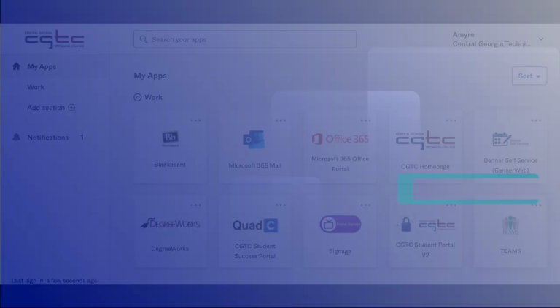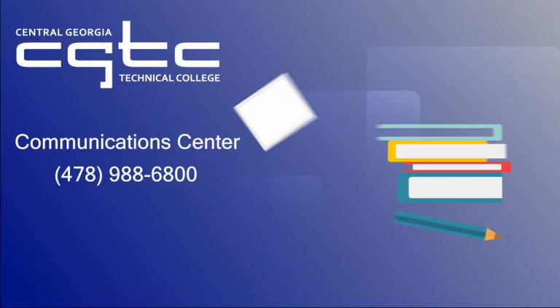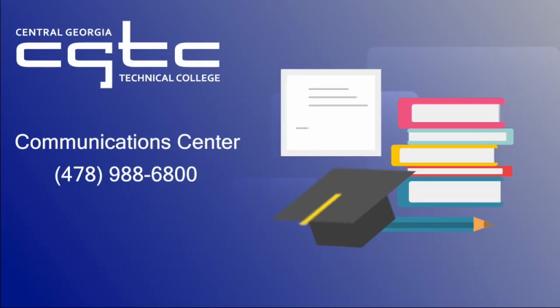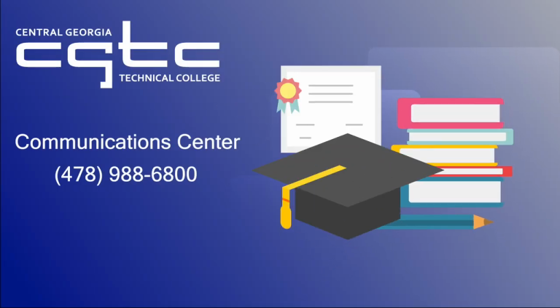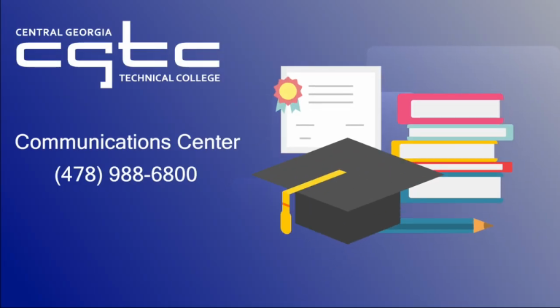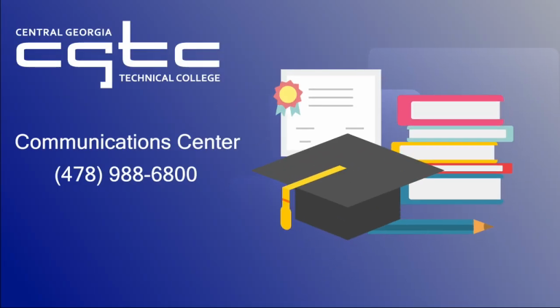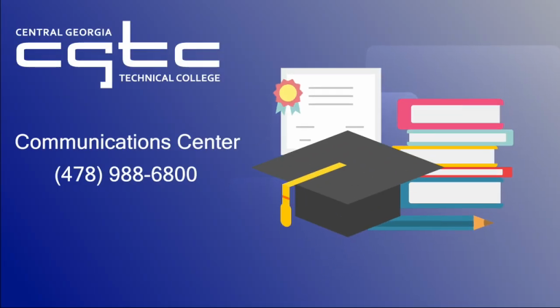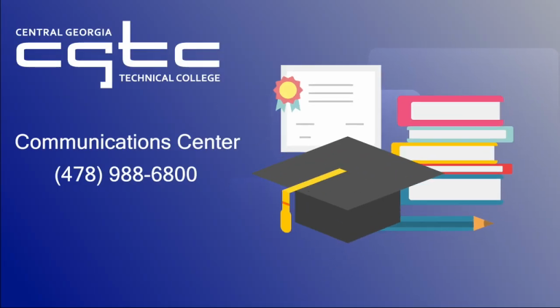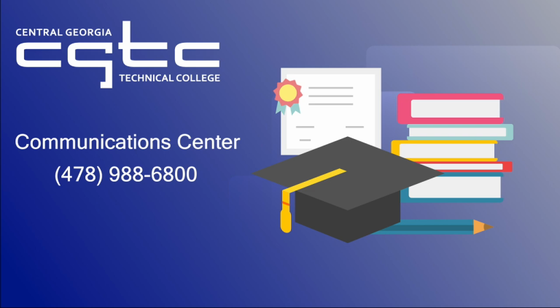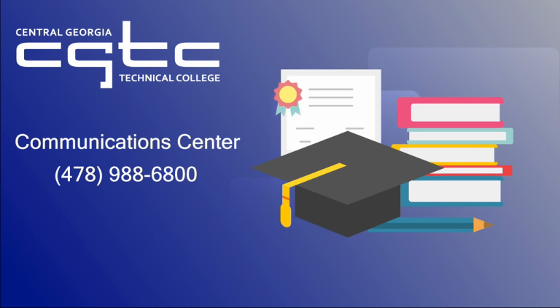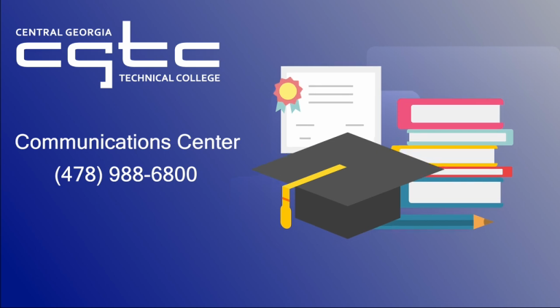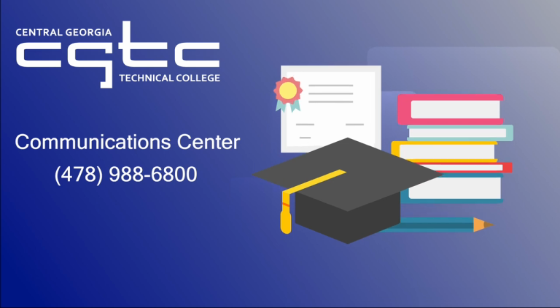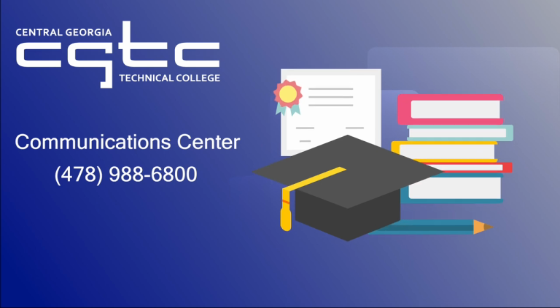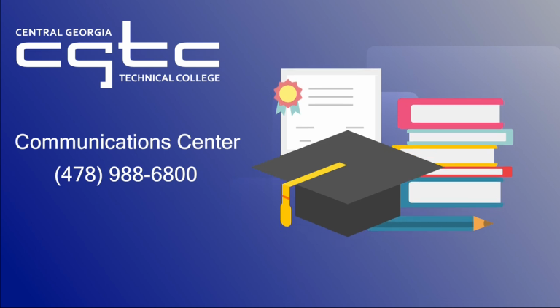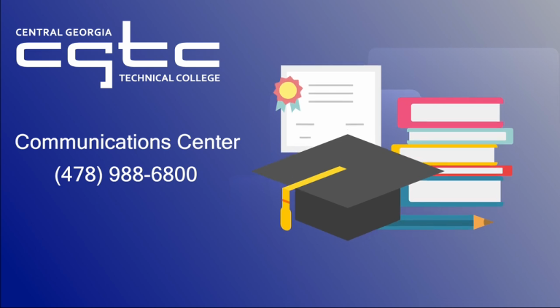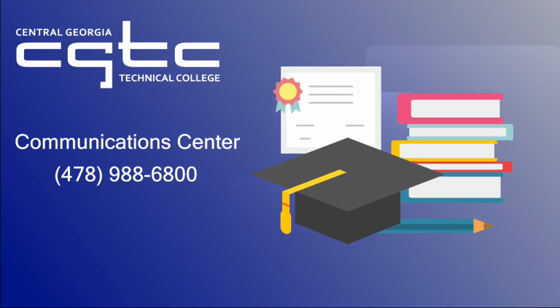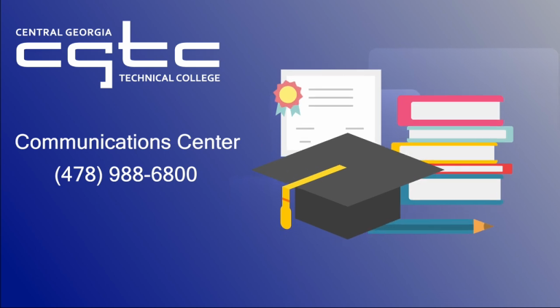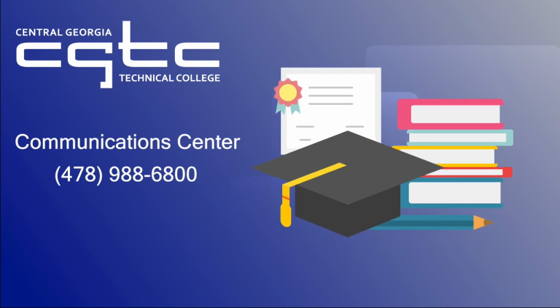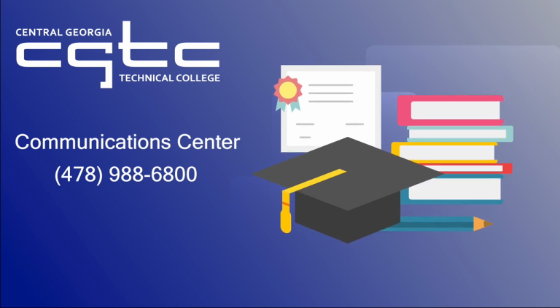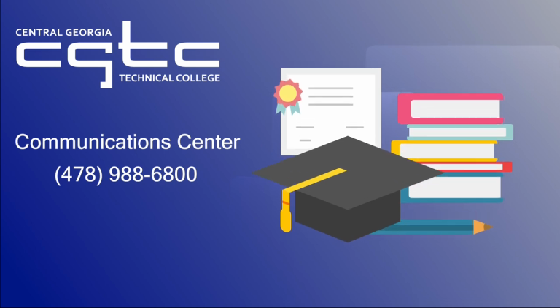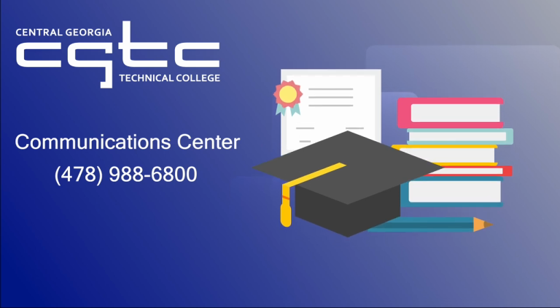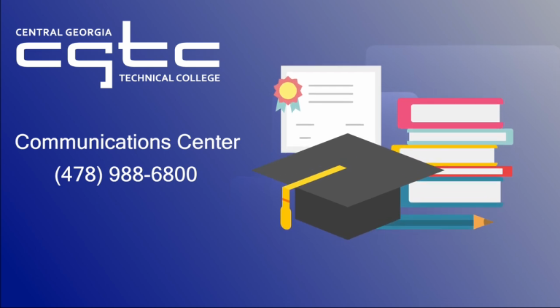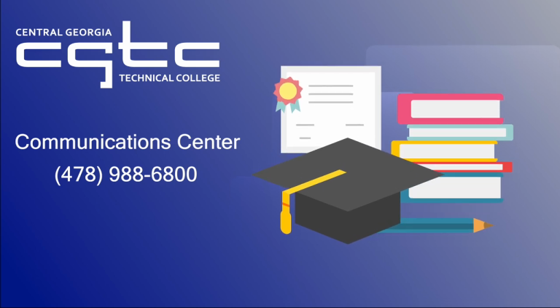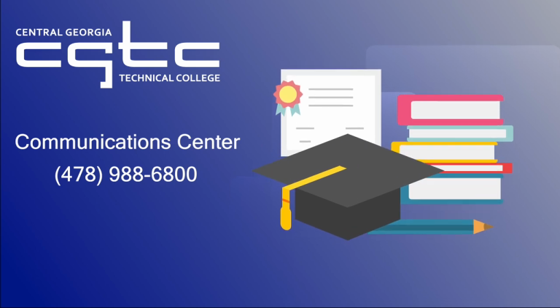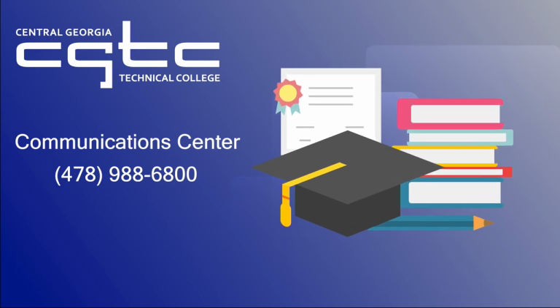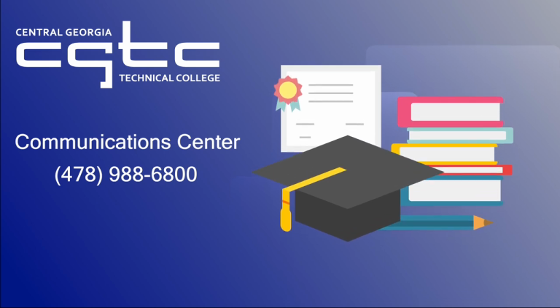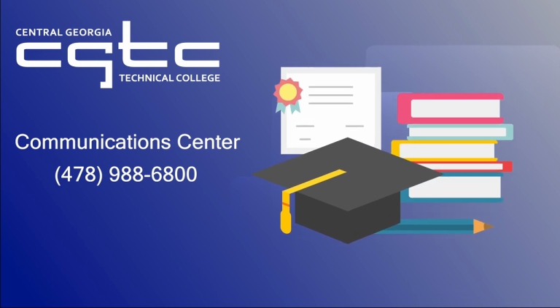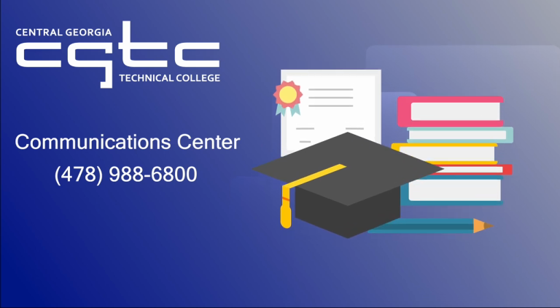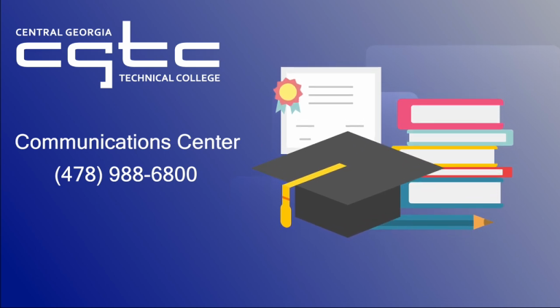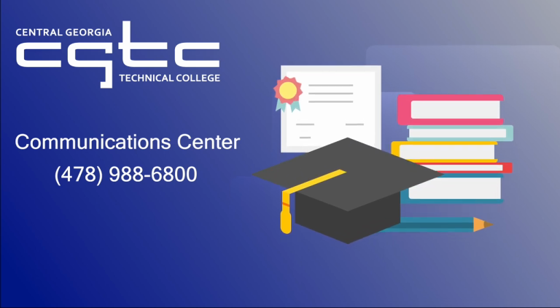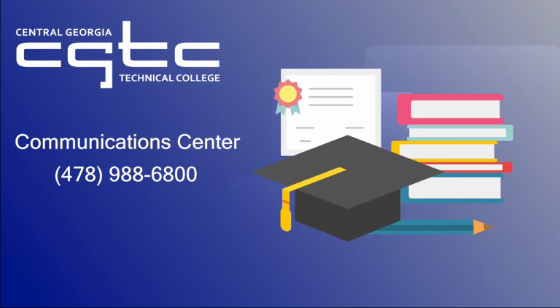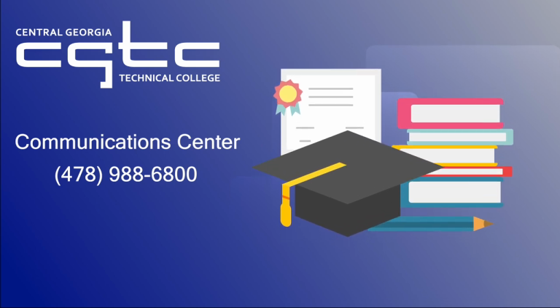Curious about what opportunities are right for you? Contact the CGTC Communication Center and get your questions answered today. Go Titans!